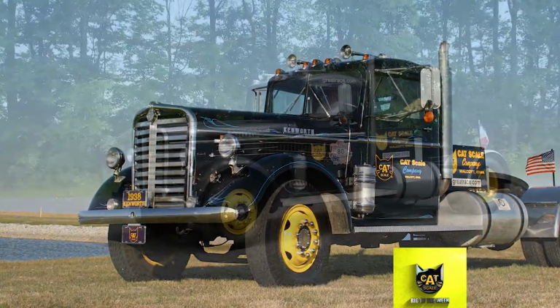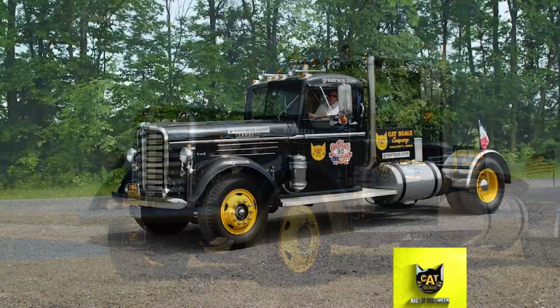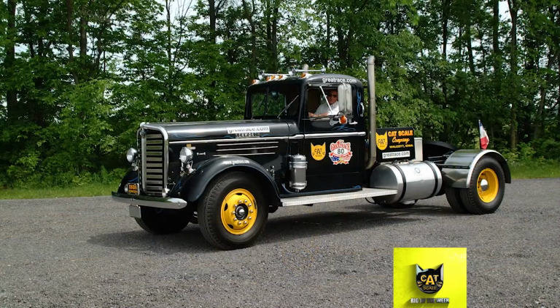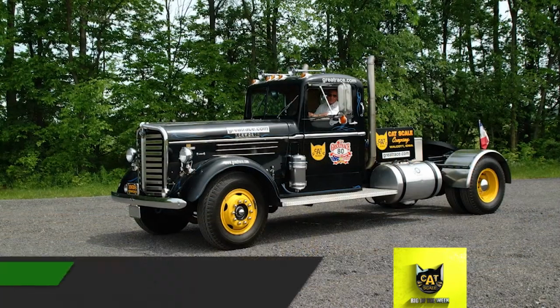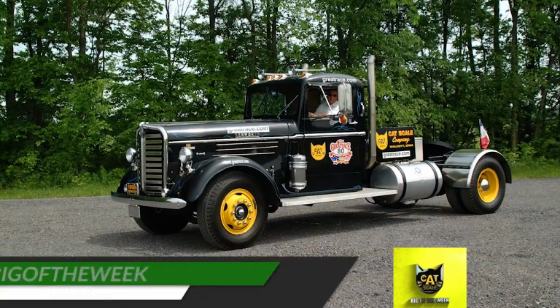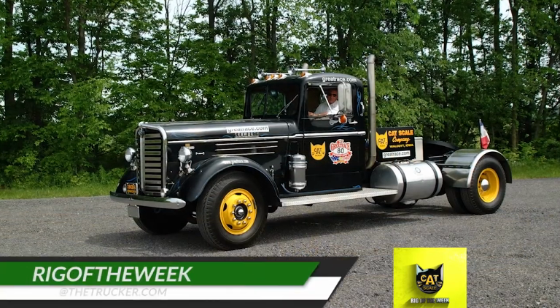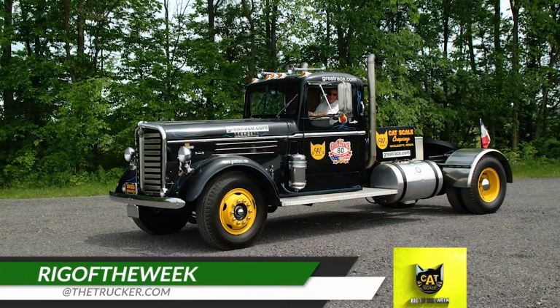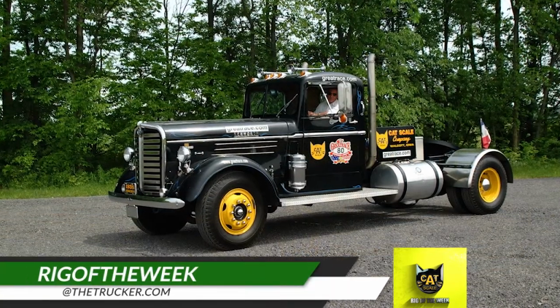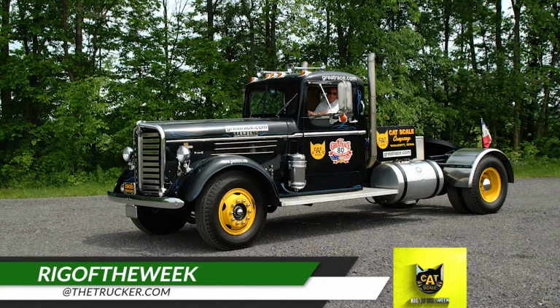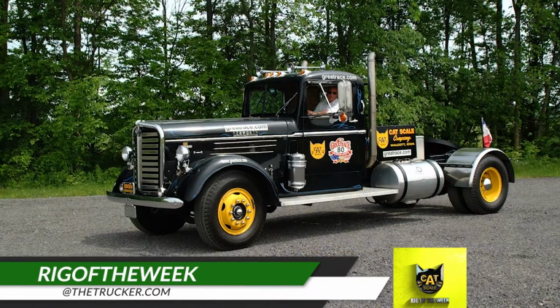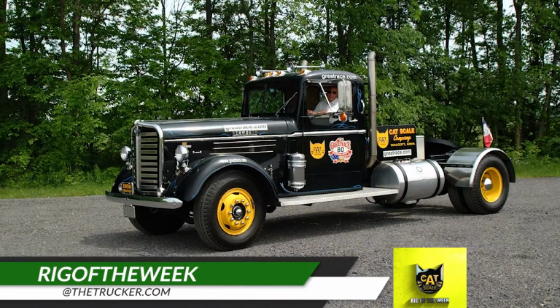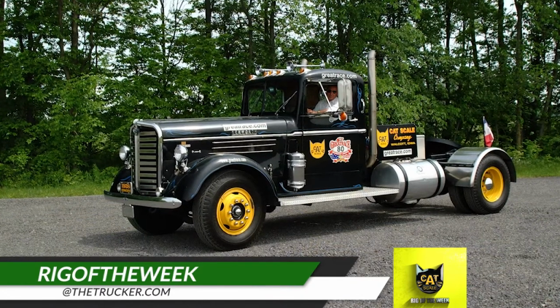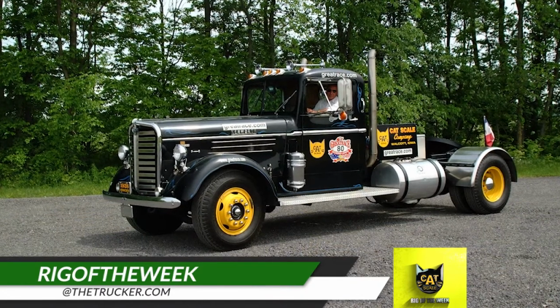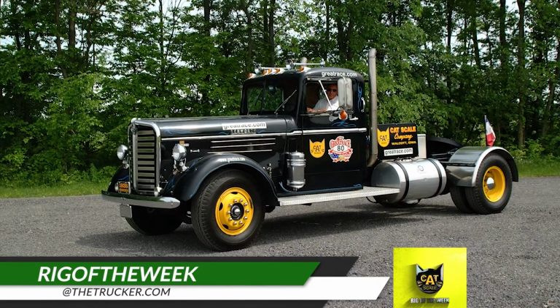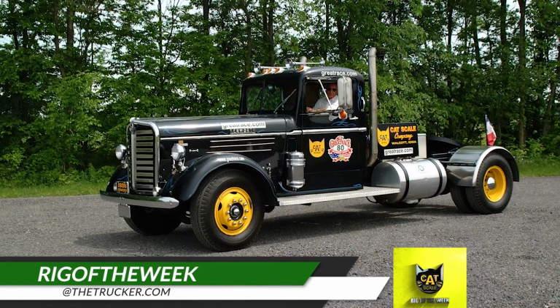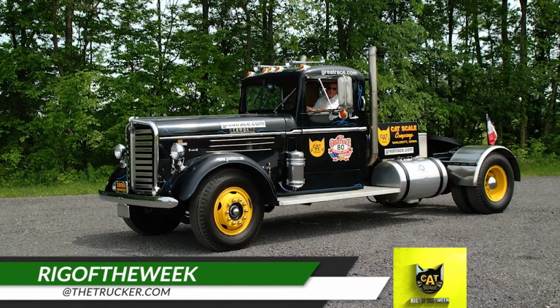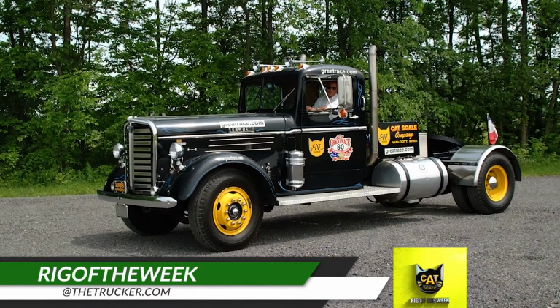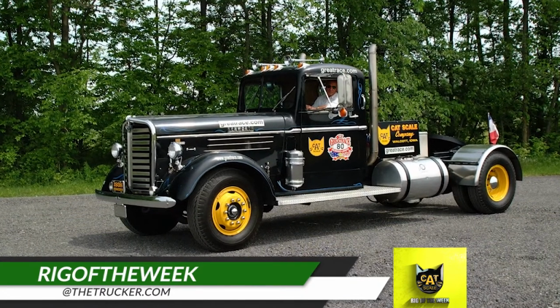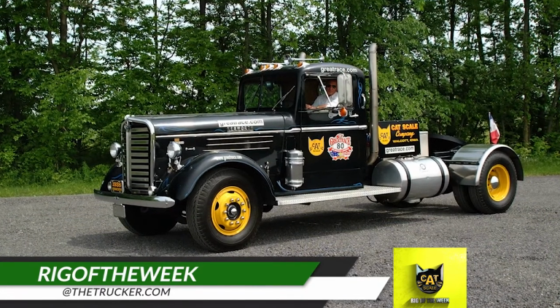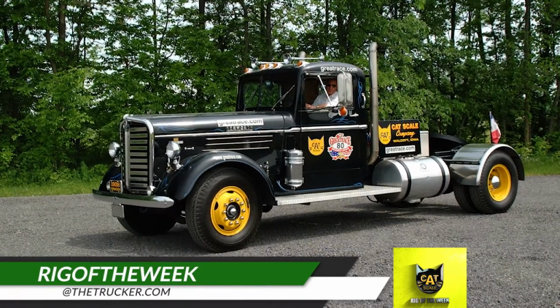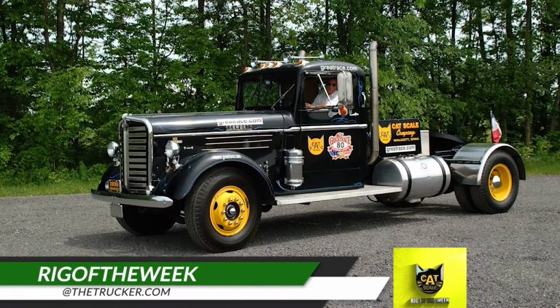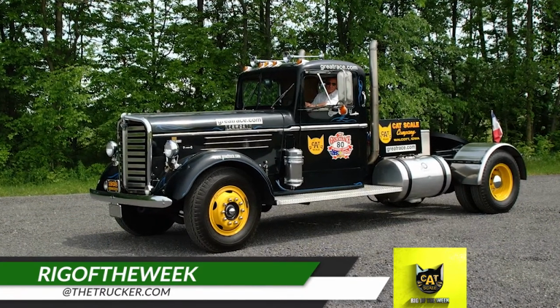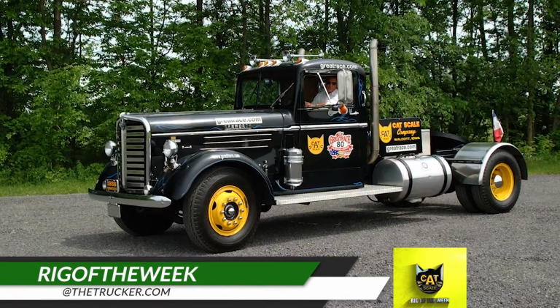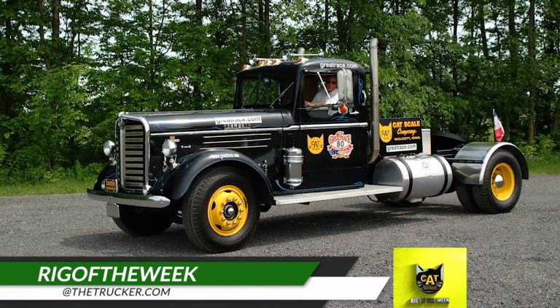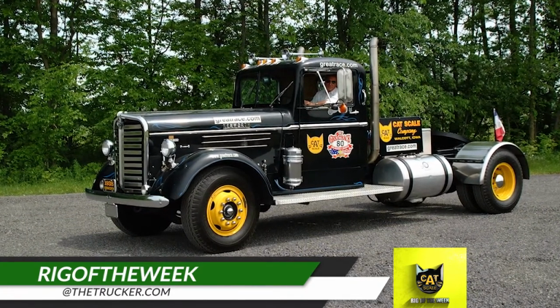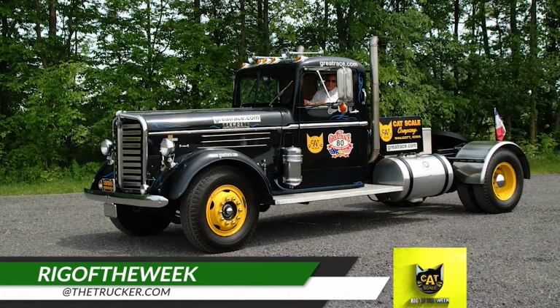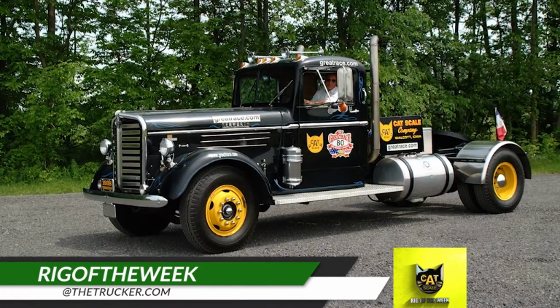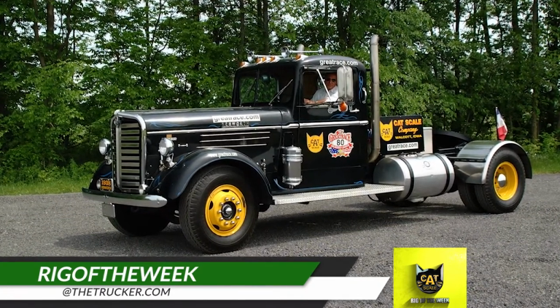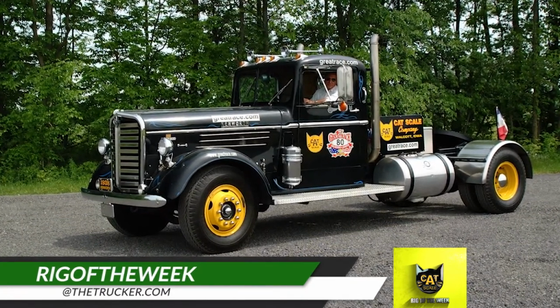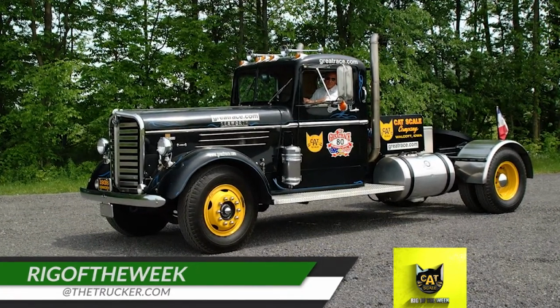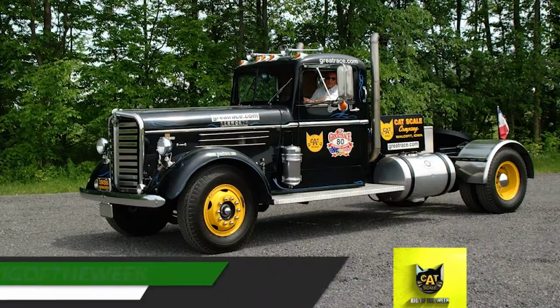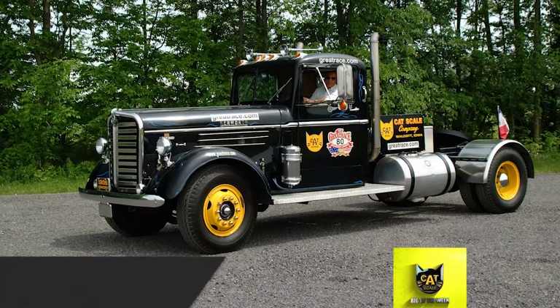Do you use the Catscale app and have a rig you'd like us to feature as the Catscale Rig of the Week? Send photos to rigoftheweek@thetrucker.com.